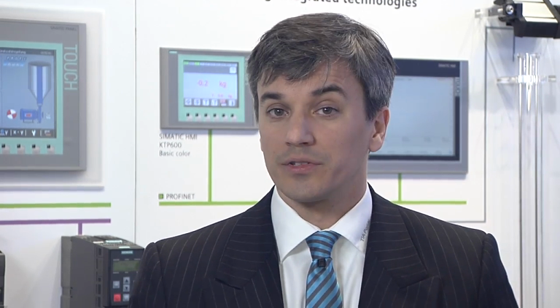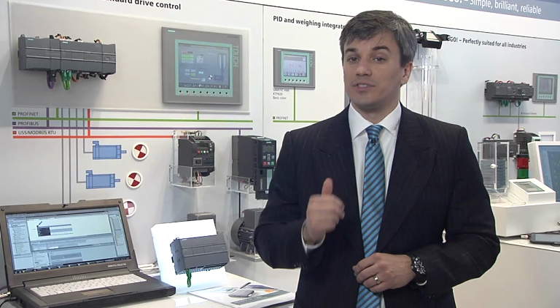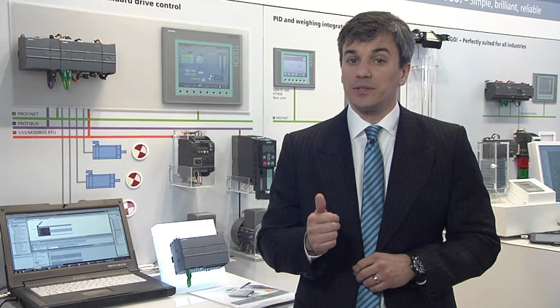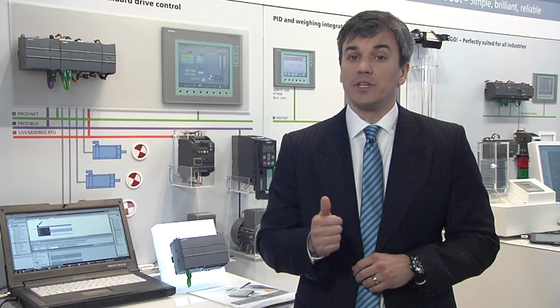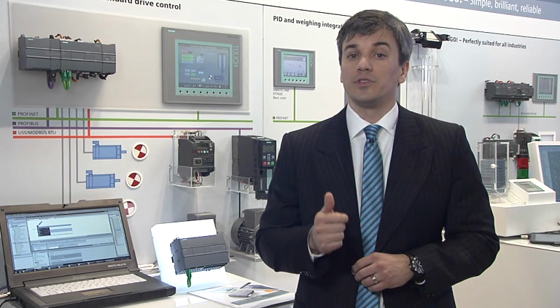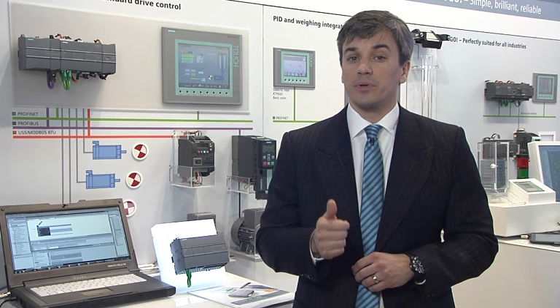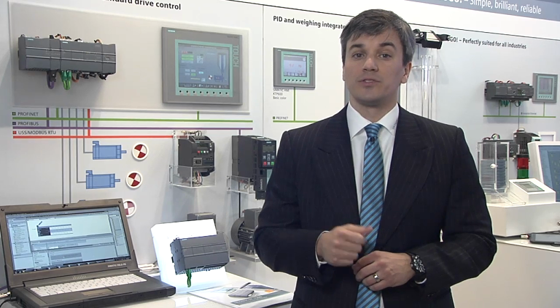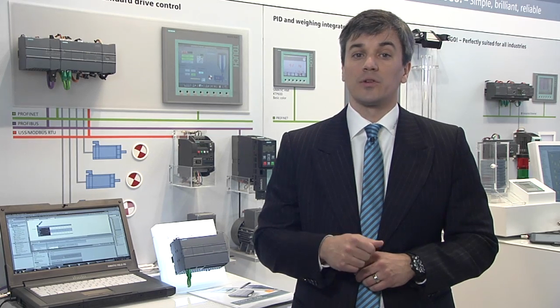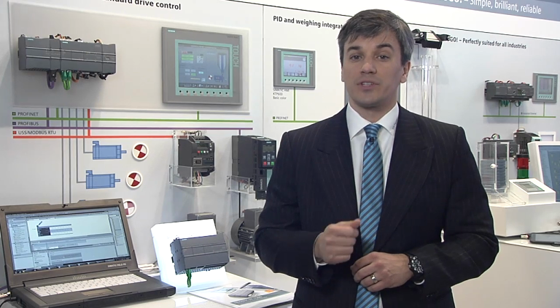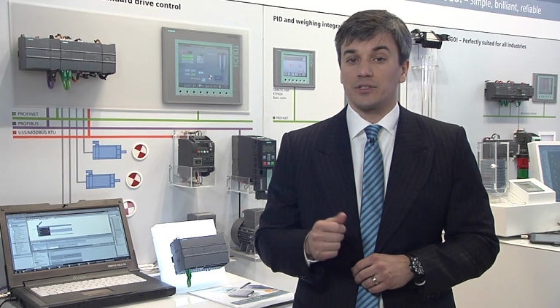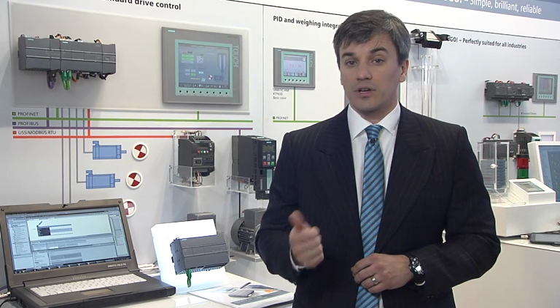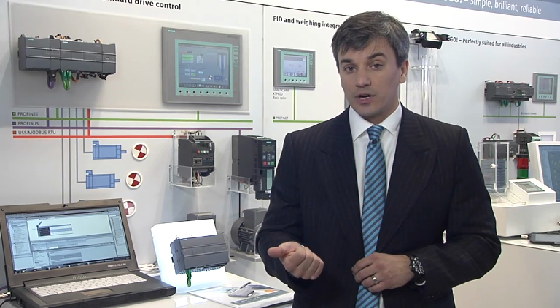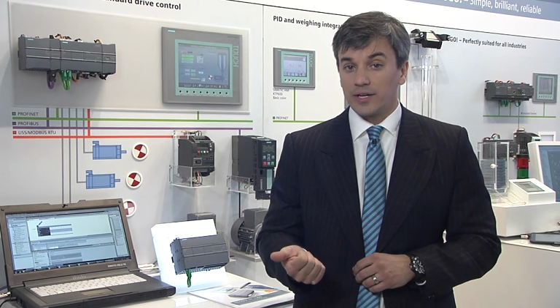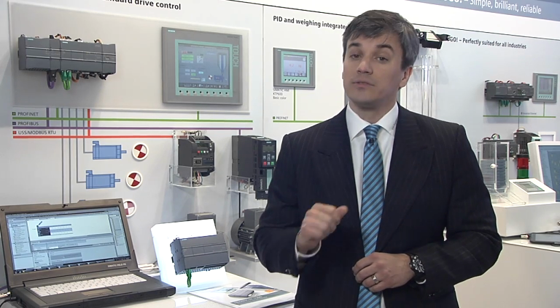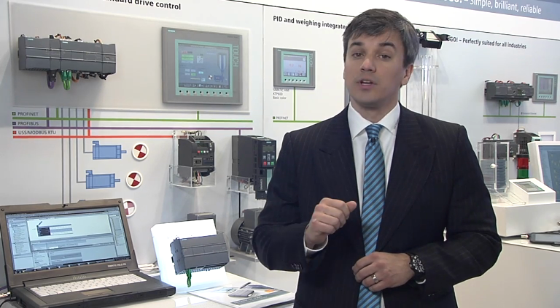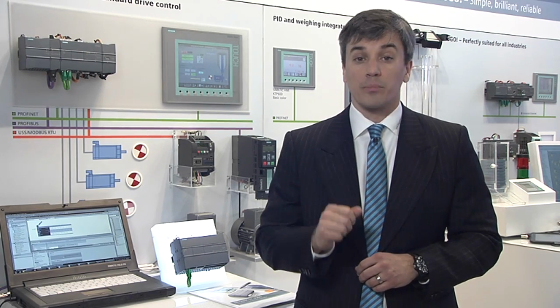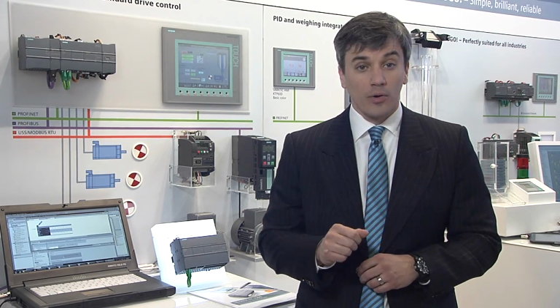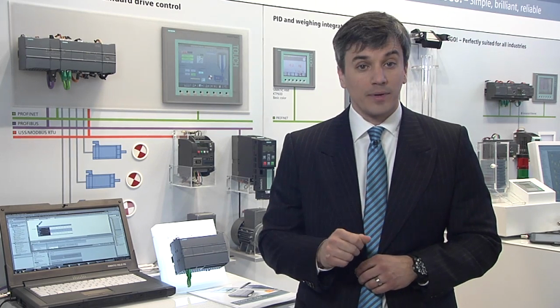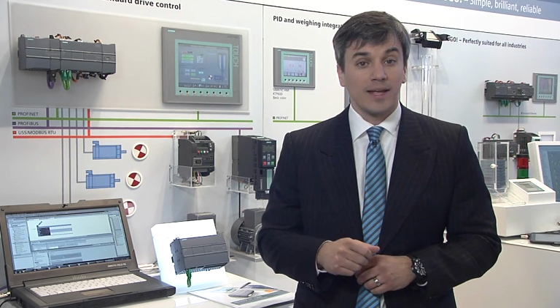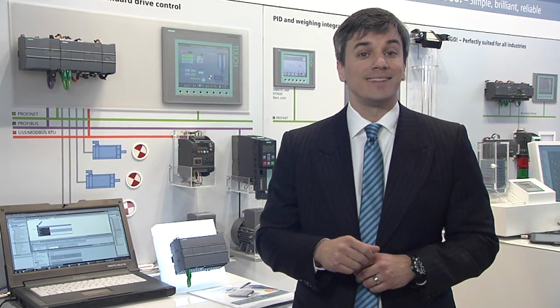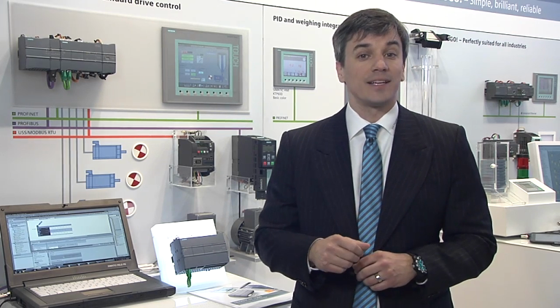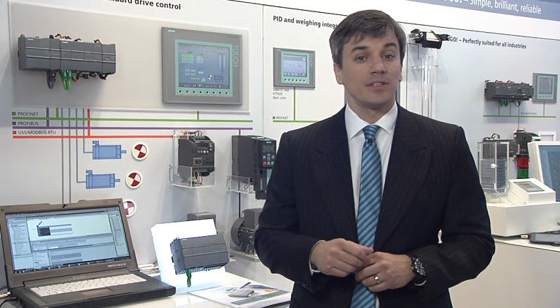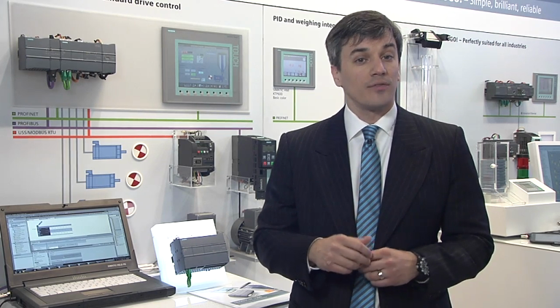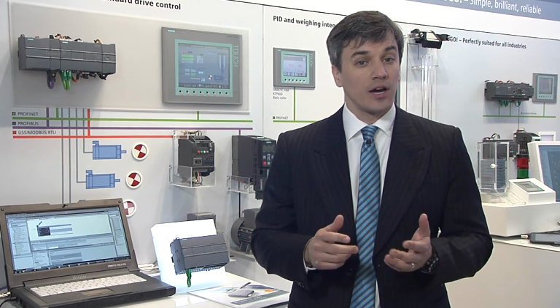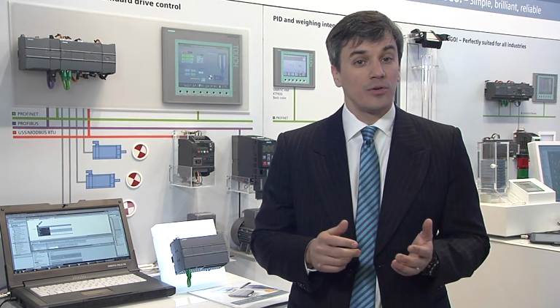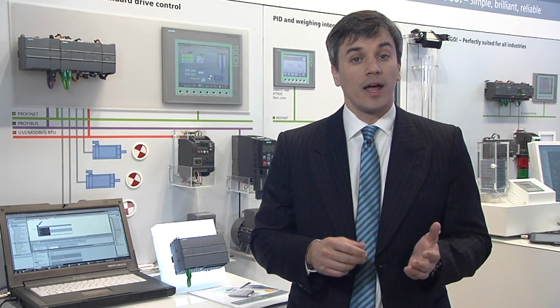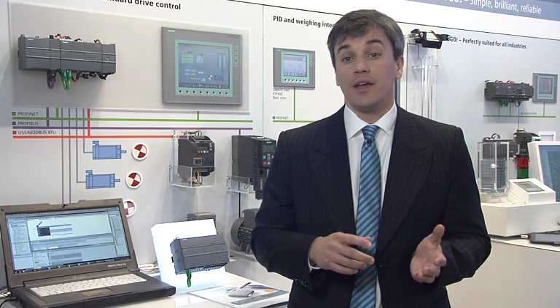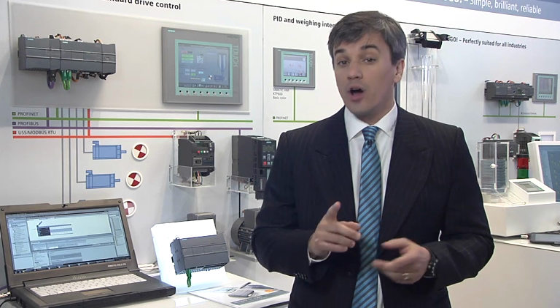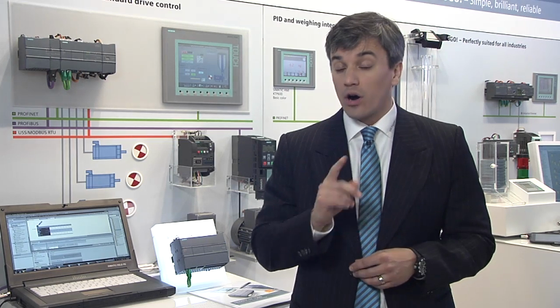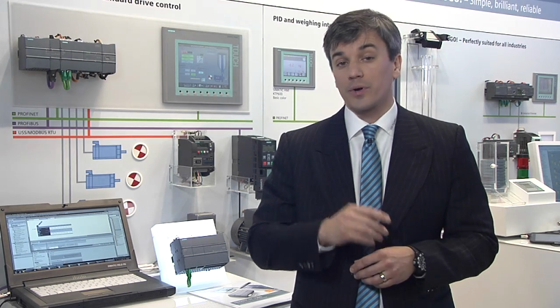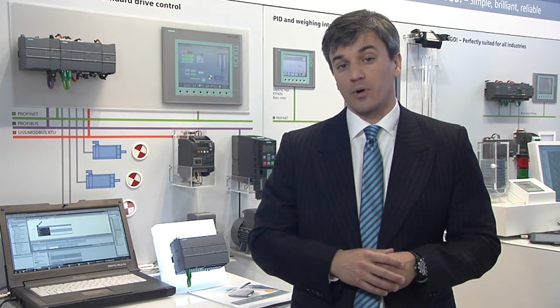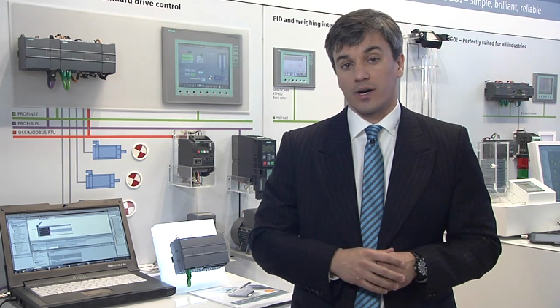PLC SIM gives you complete controller station configuration, programming, and testing of the code, and no hardware is required.